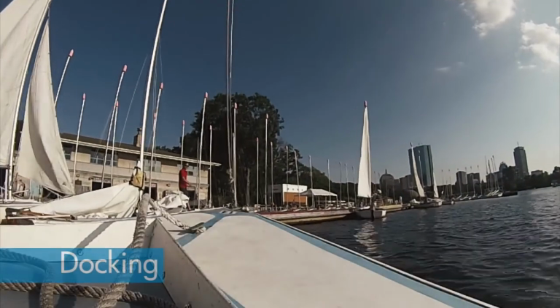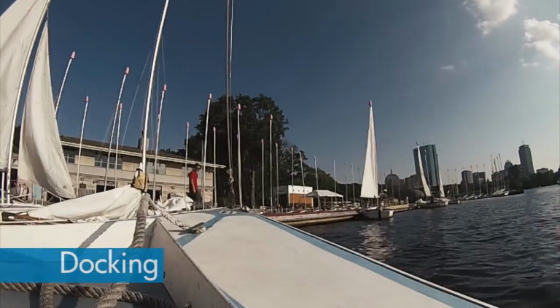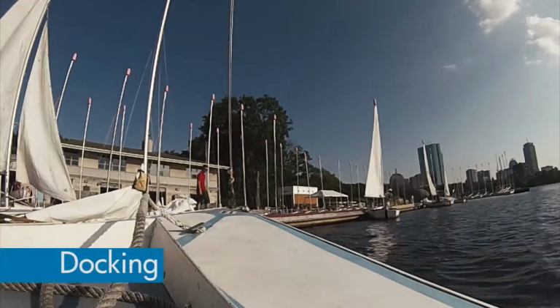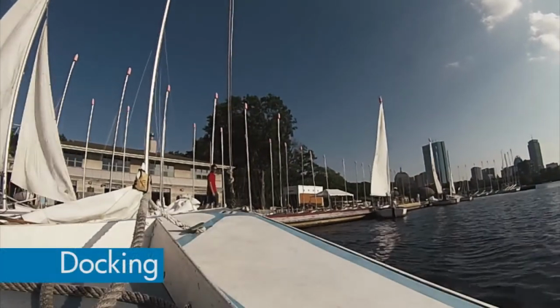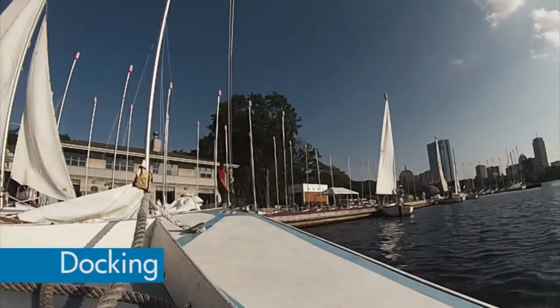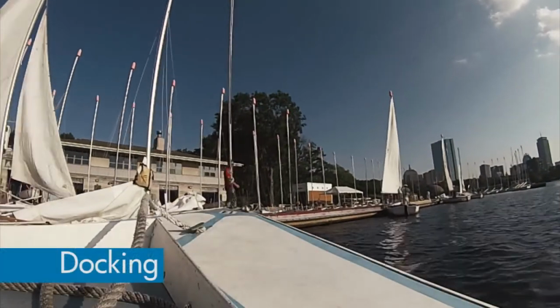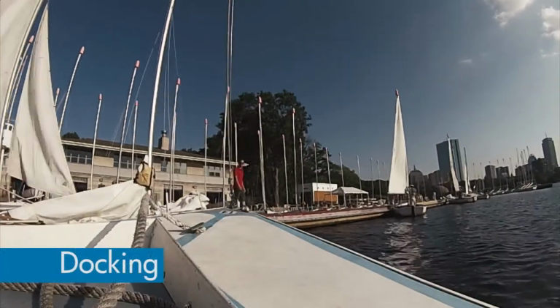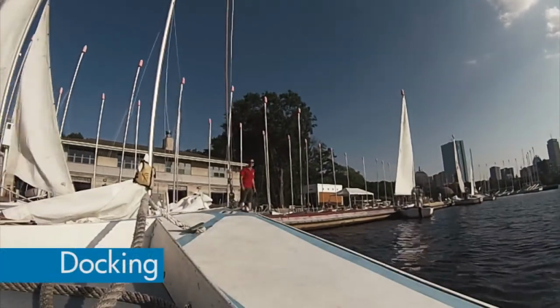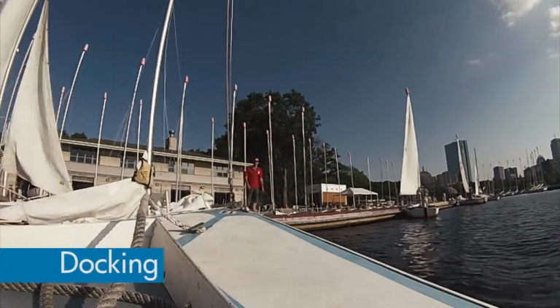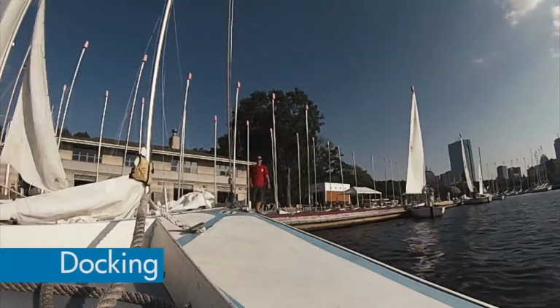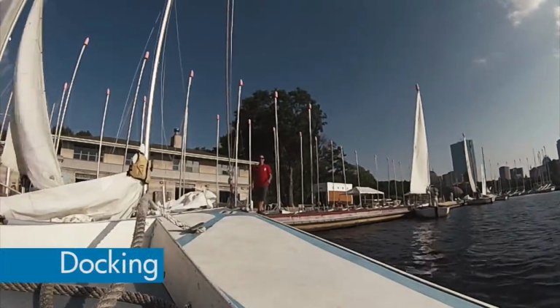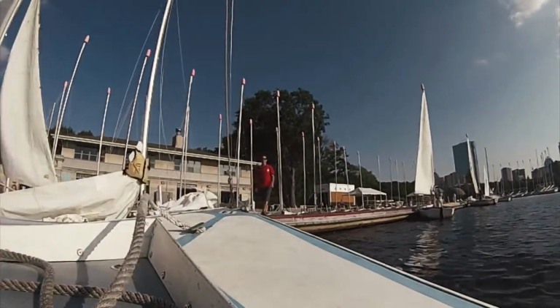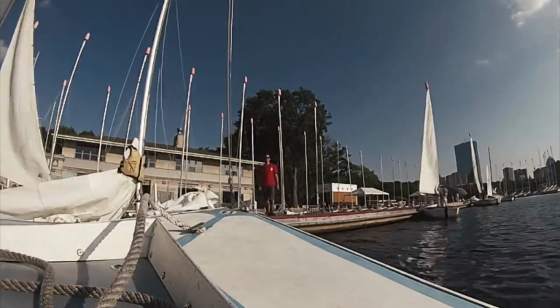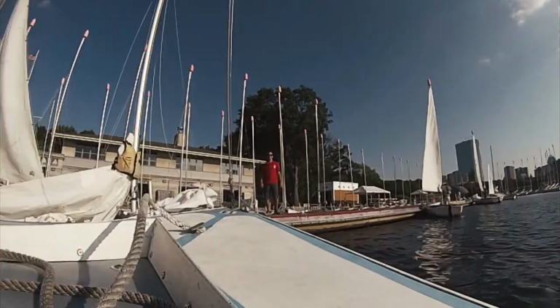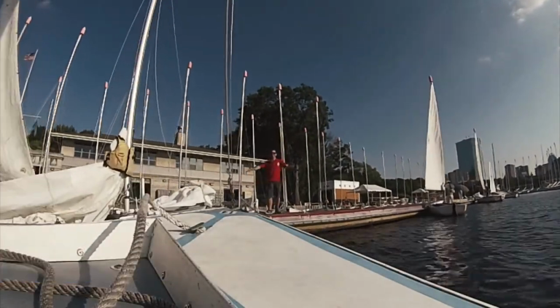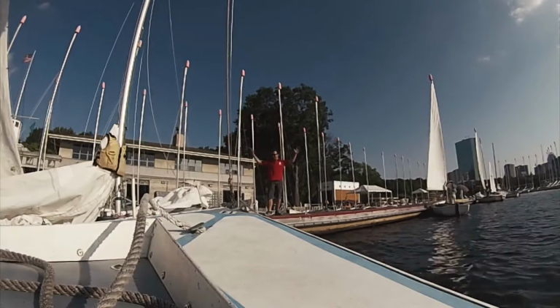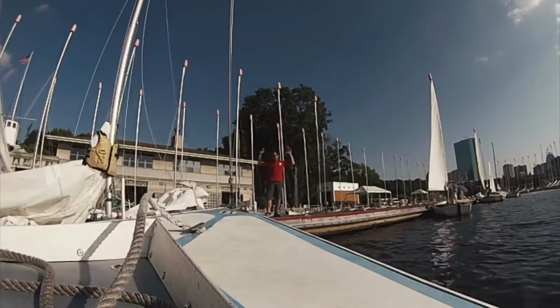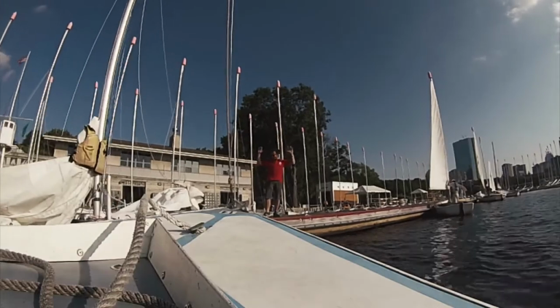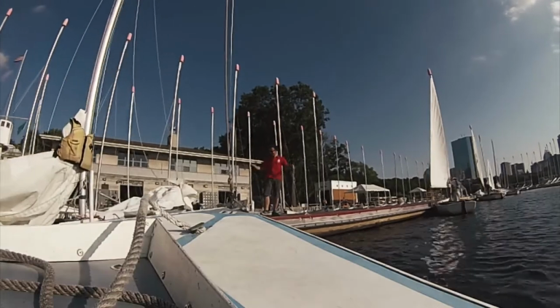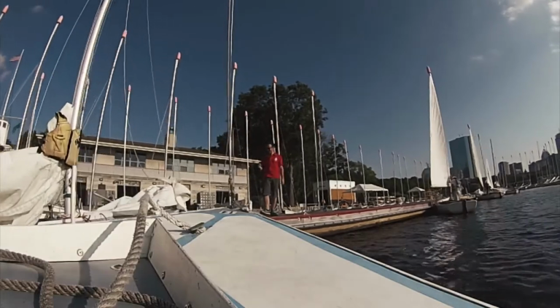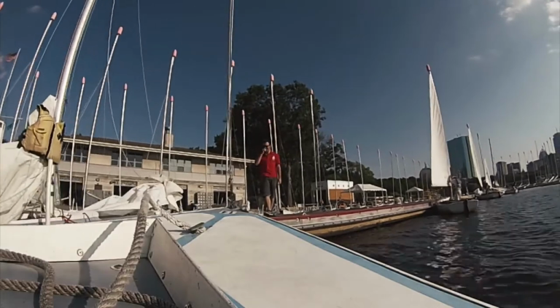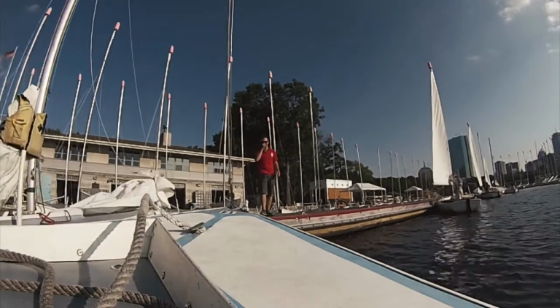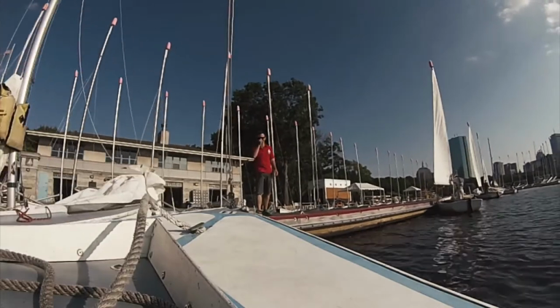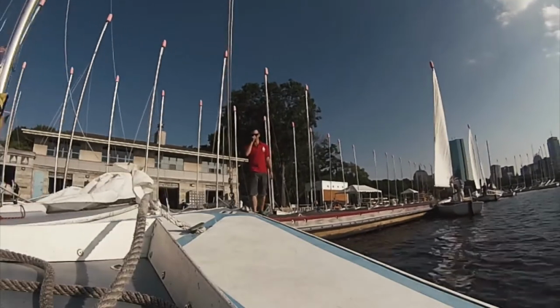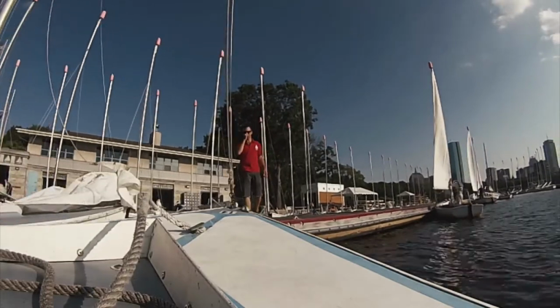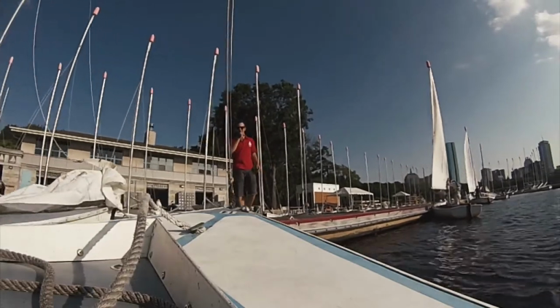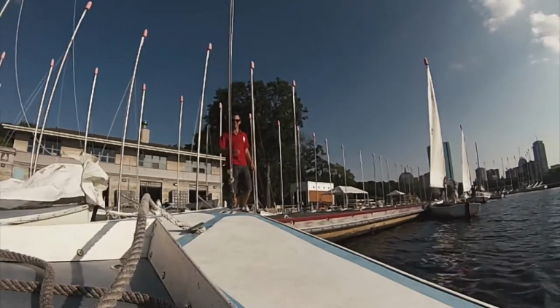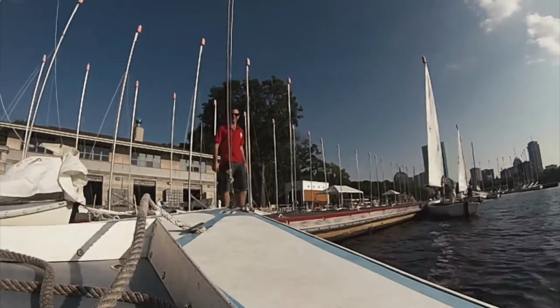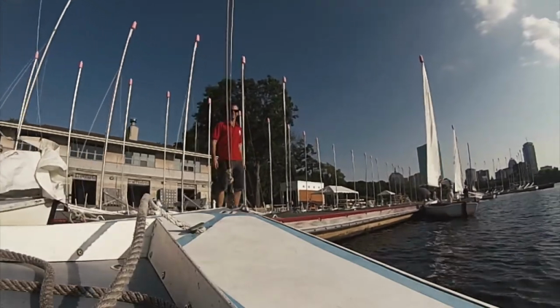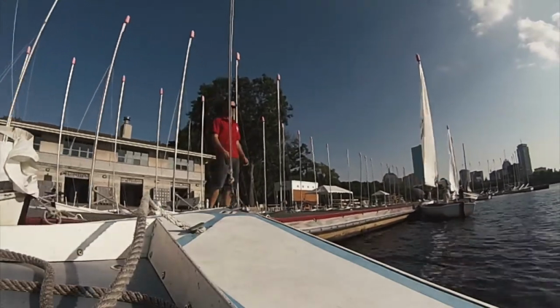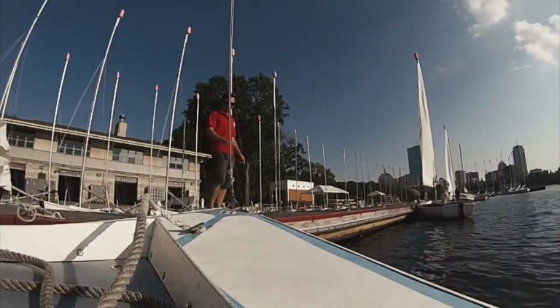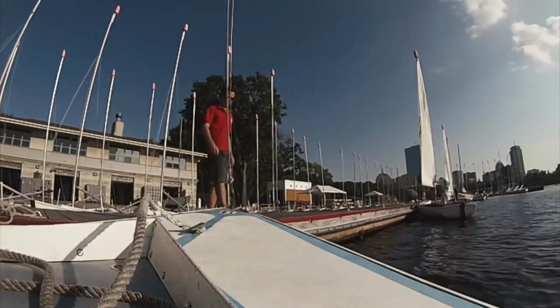As you approach the dock, make sure that there's enough space to land. Ensure your boat is slow and controlled and that it is pointing into the wind as best possible.